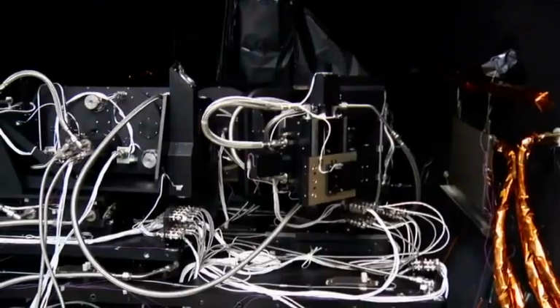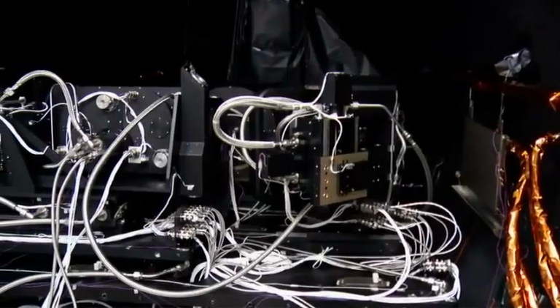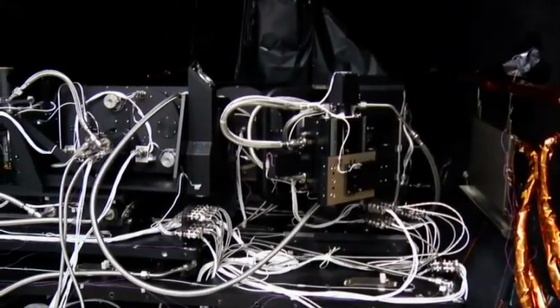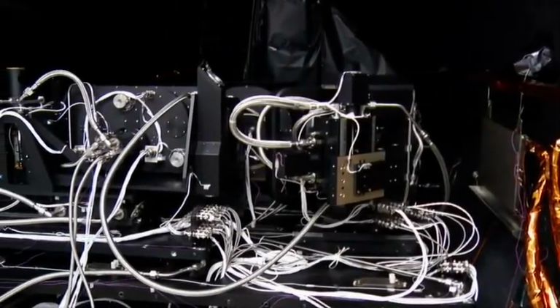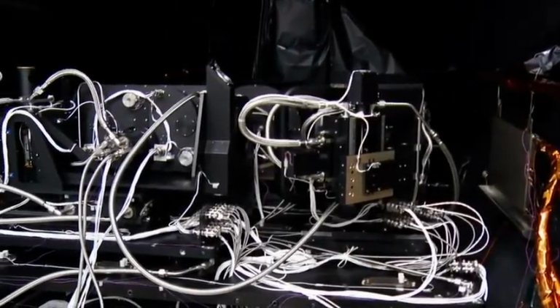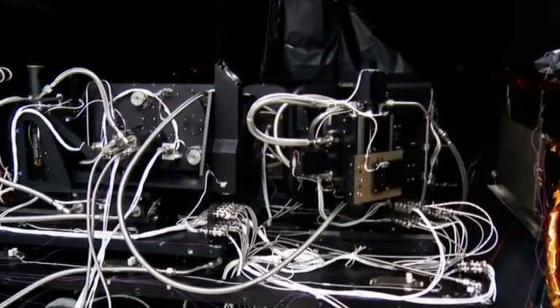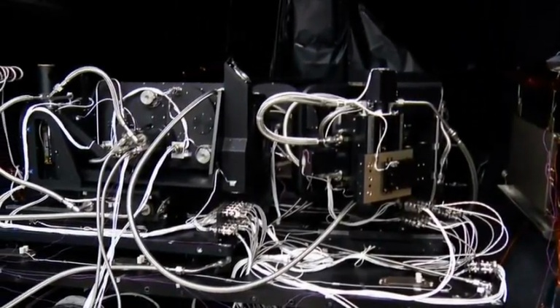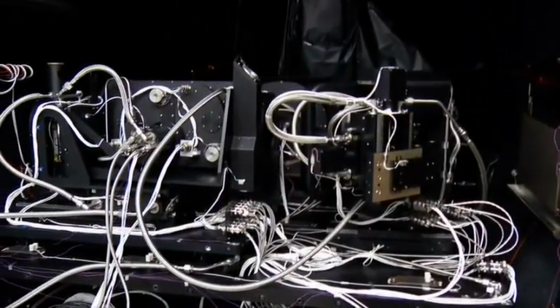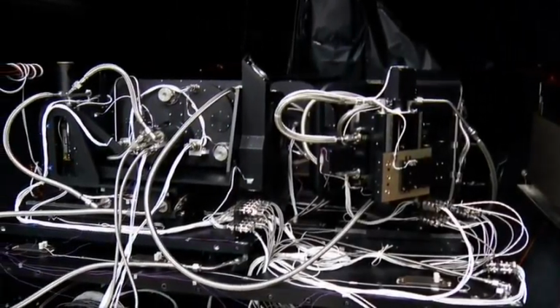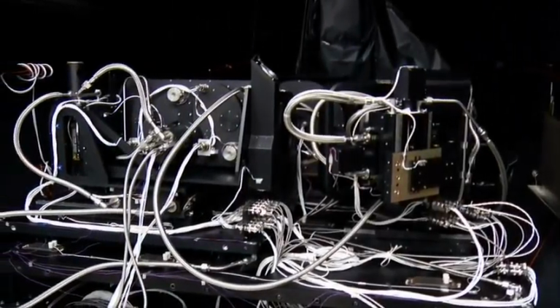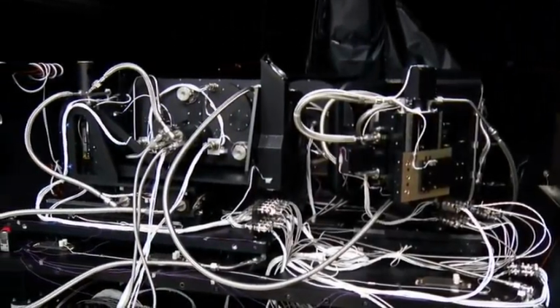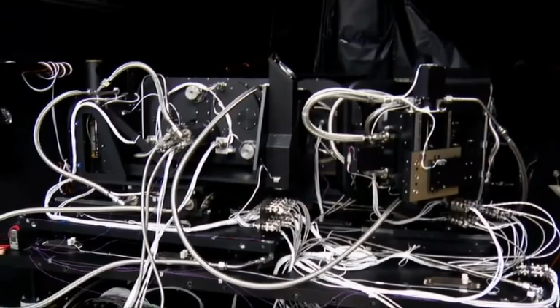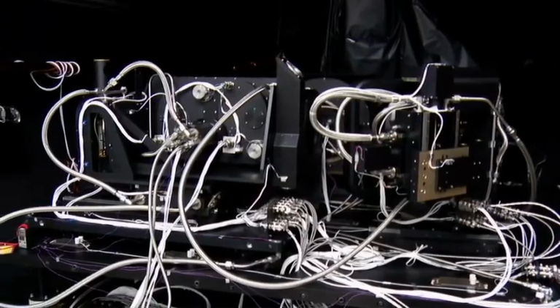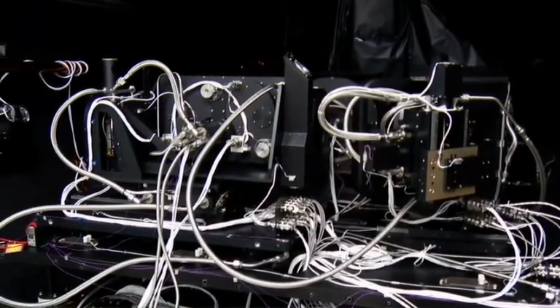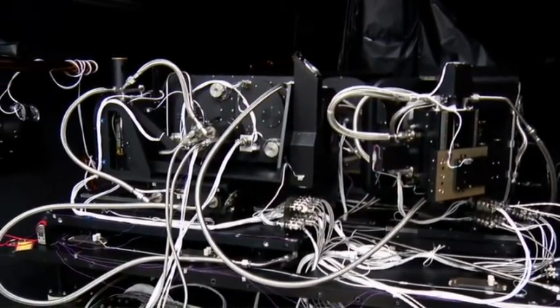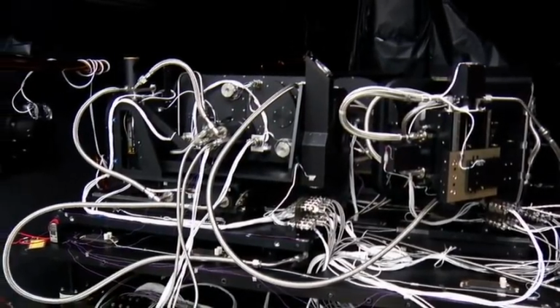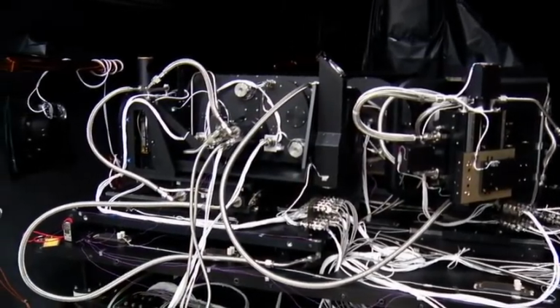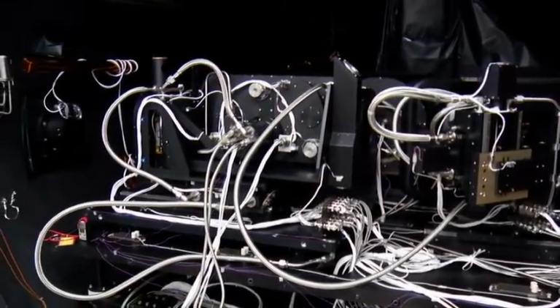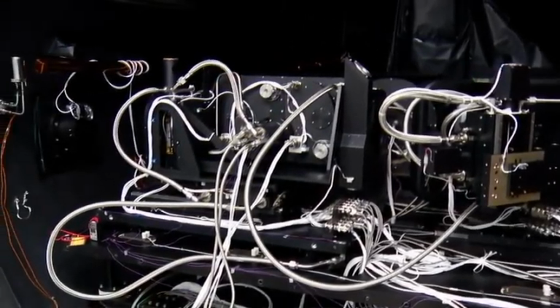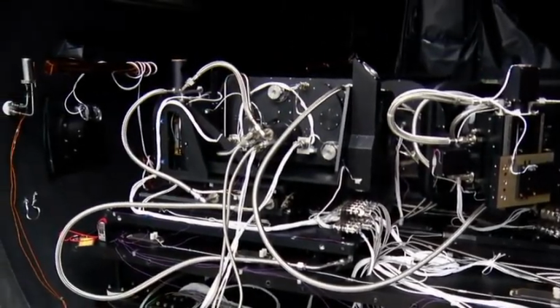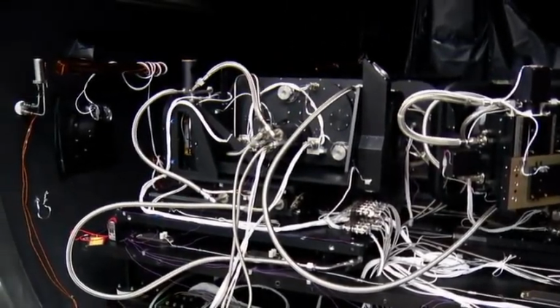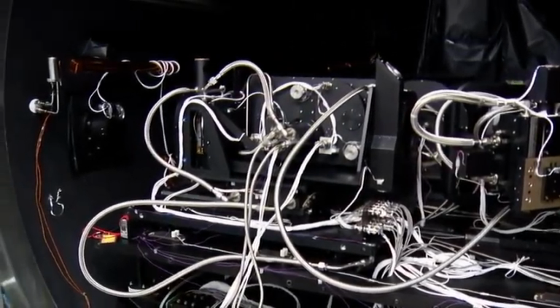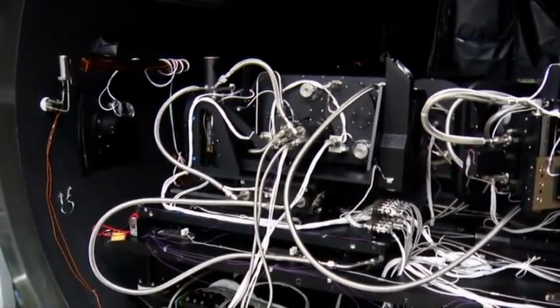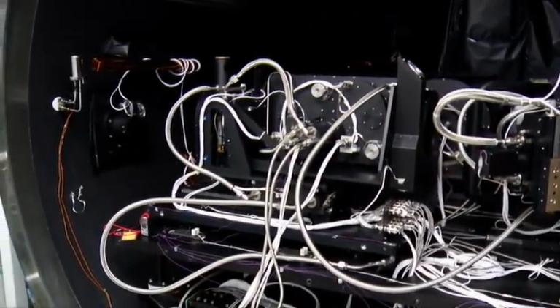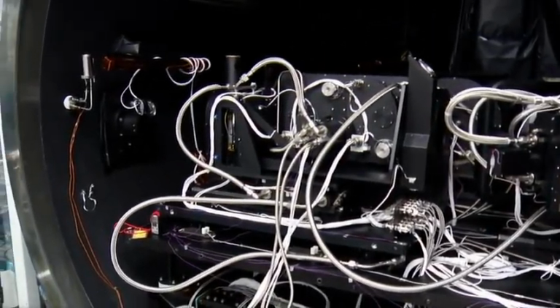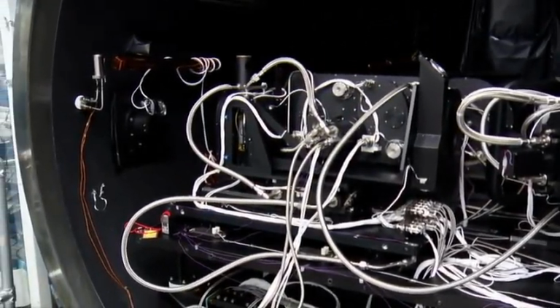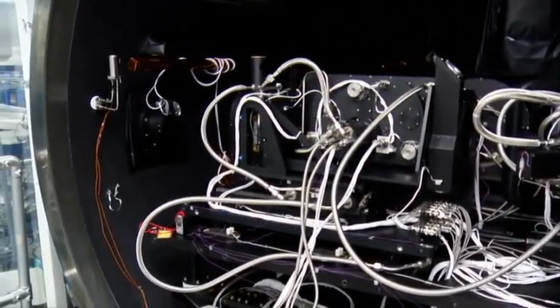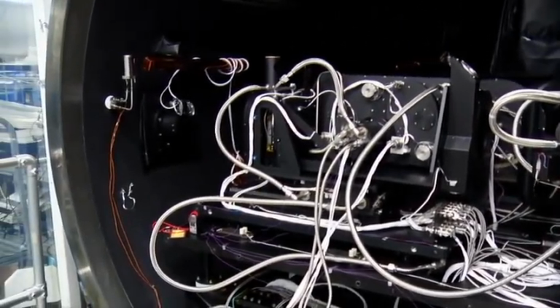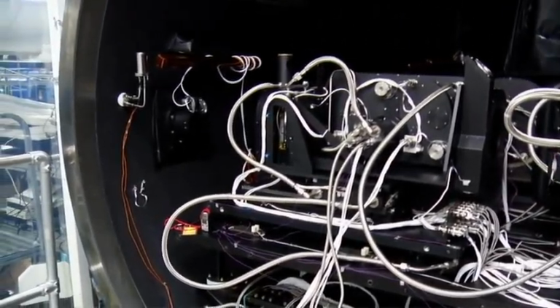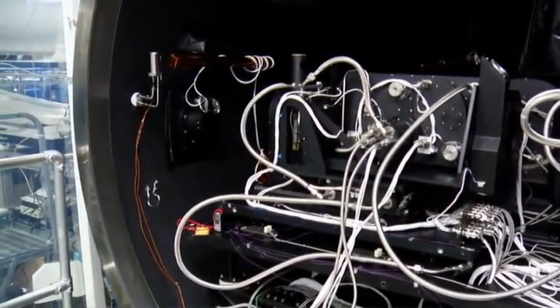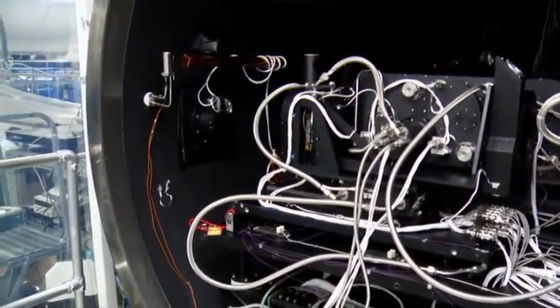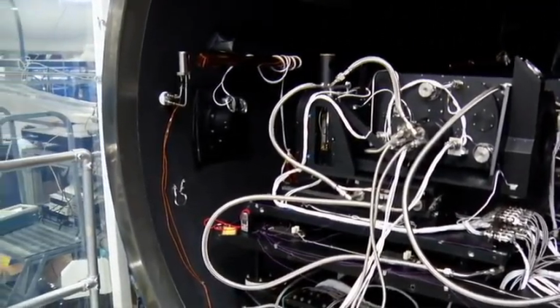At the front of the chamber is our calibration equipment. Behind is the TIERS instrument. Both sit on top of a sled that slides out of the chamber.